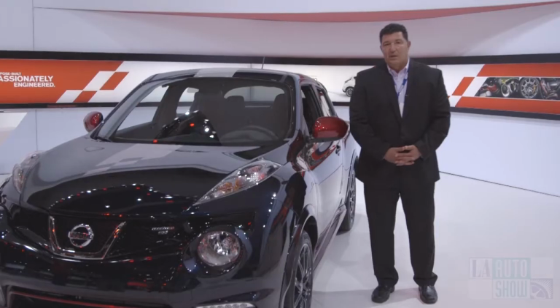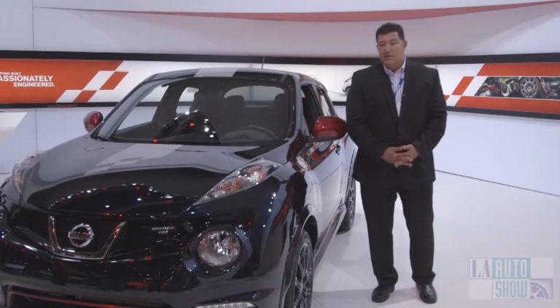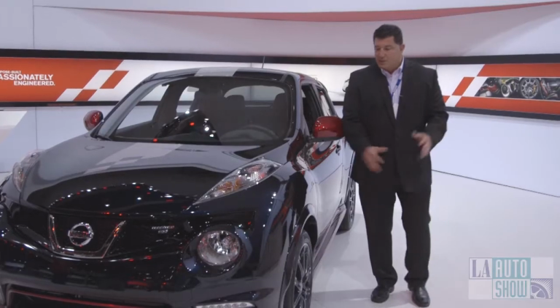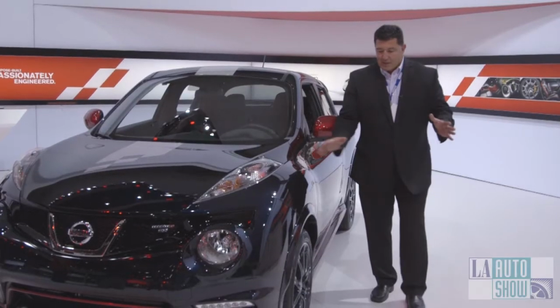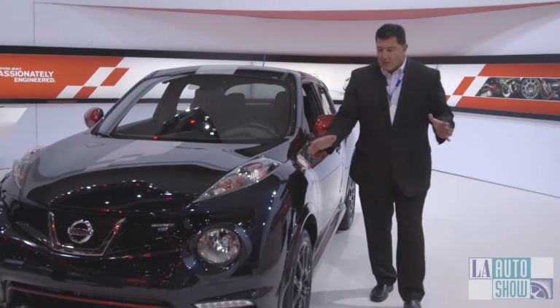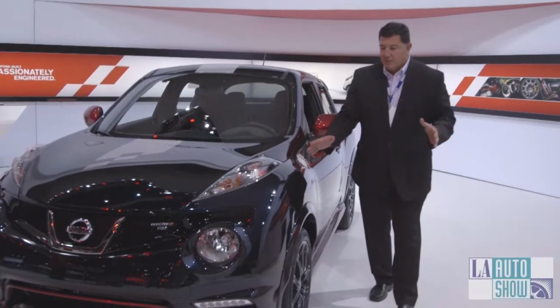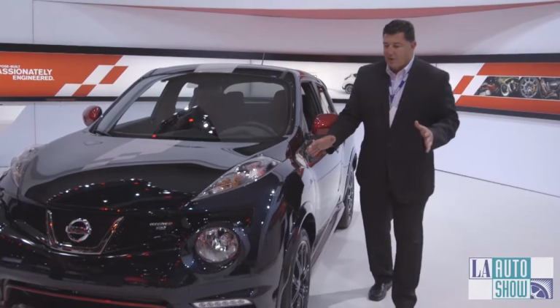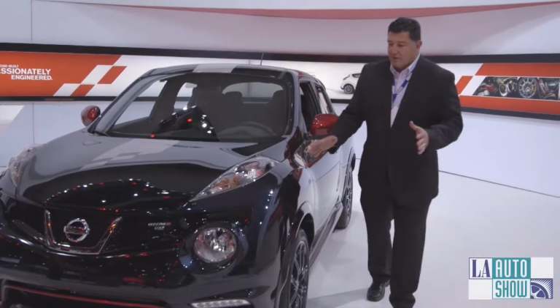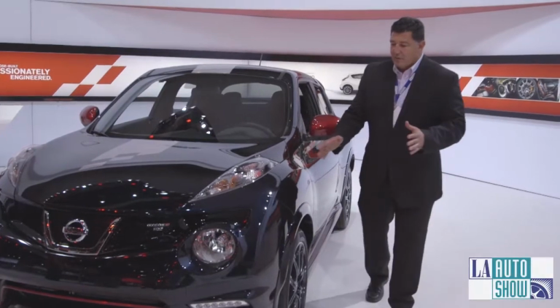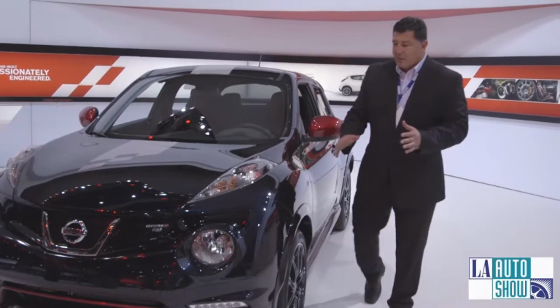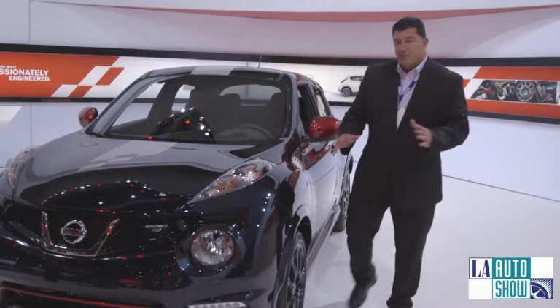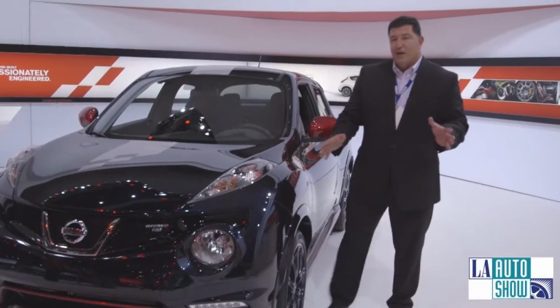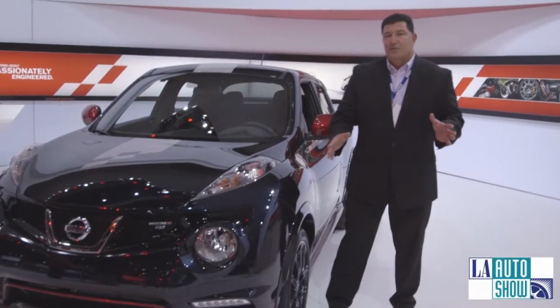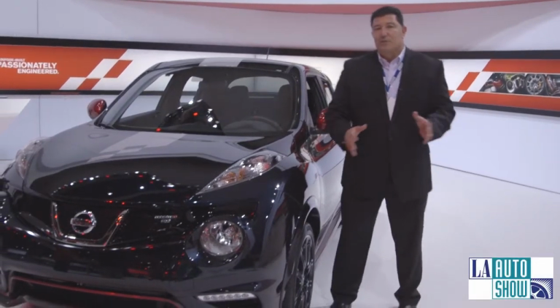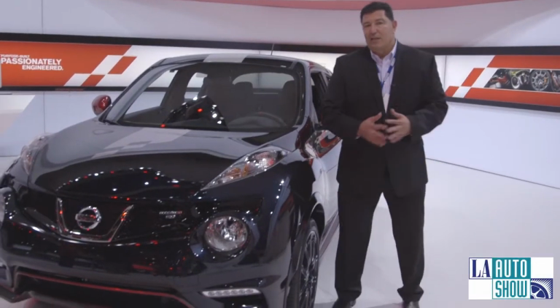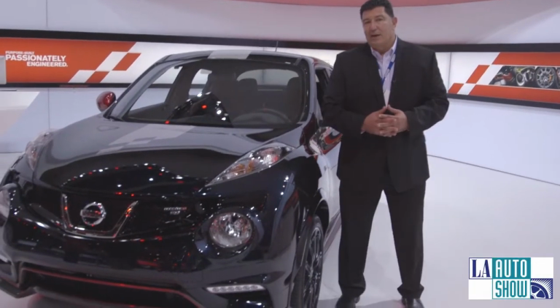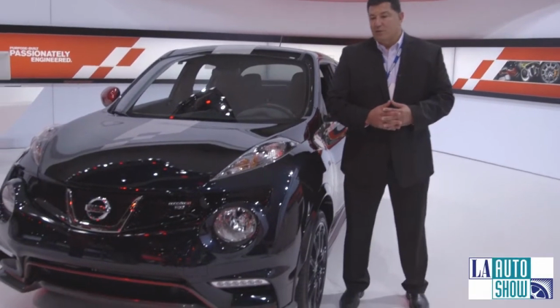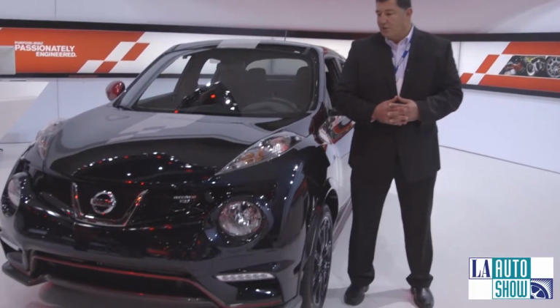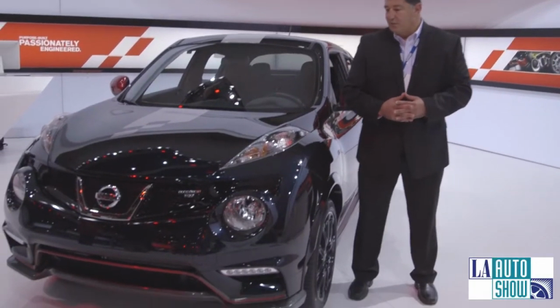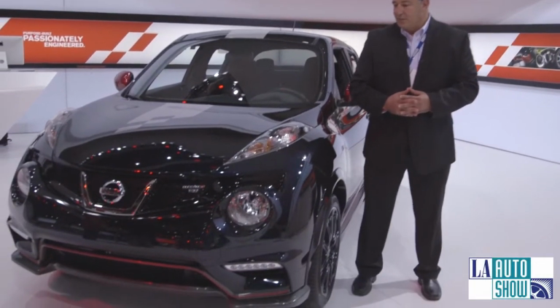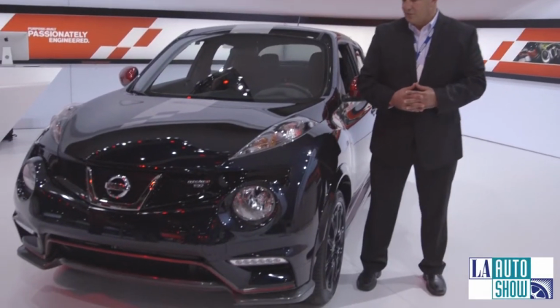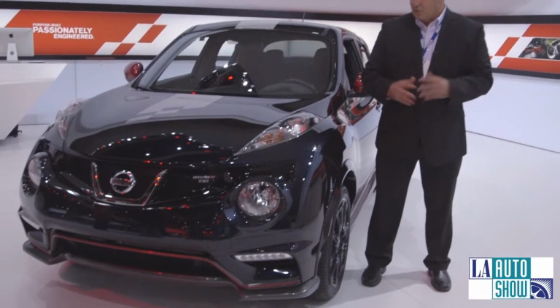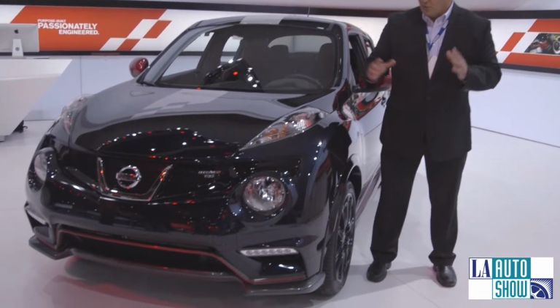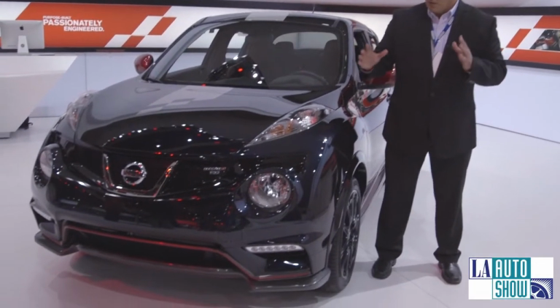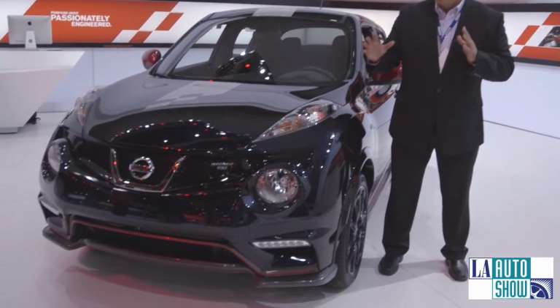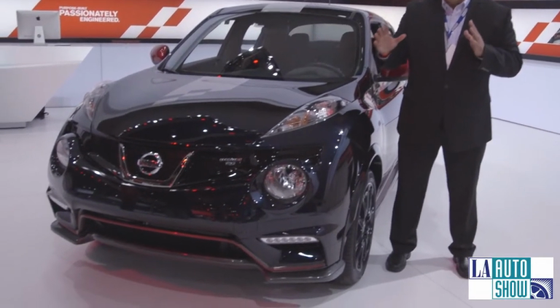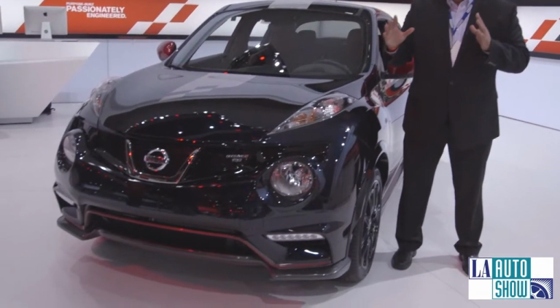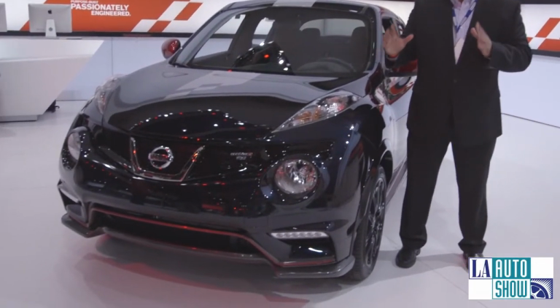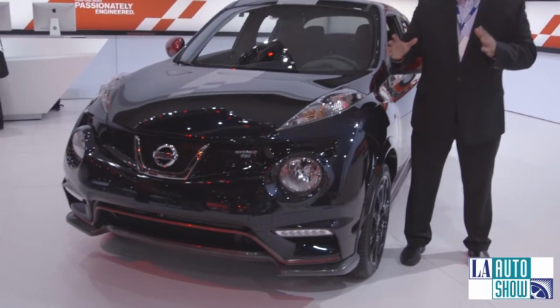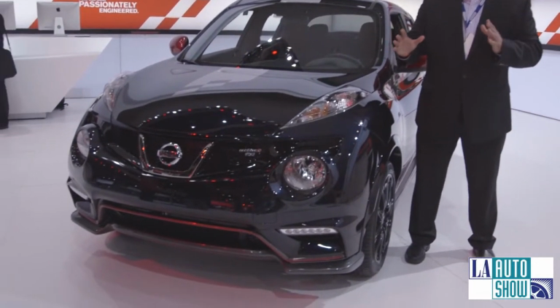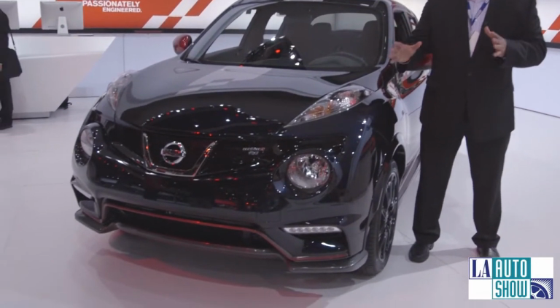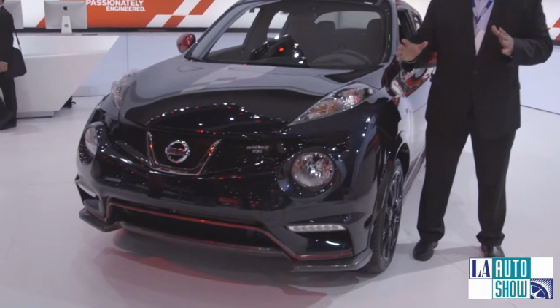This is not a concept car. At the 2013 LA Auto Show, Nissan is showing off the Juke RS.